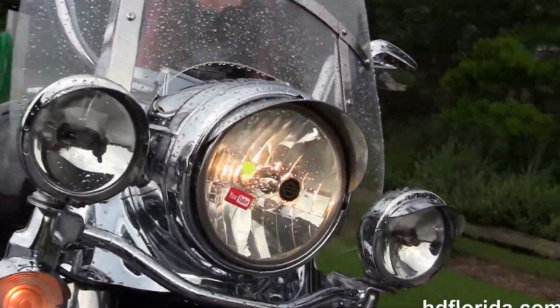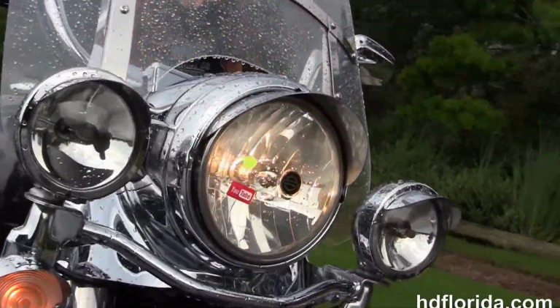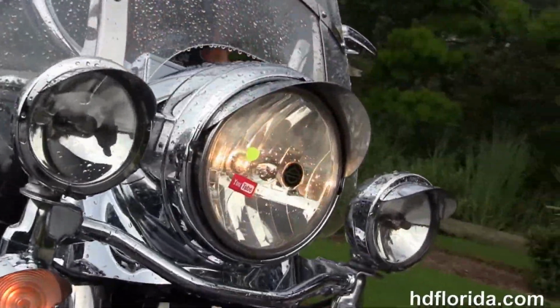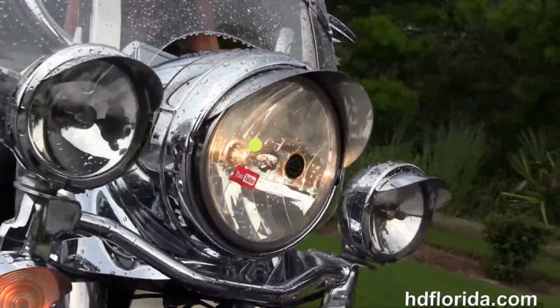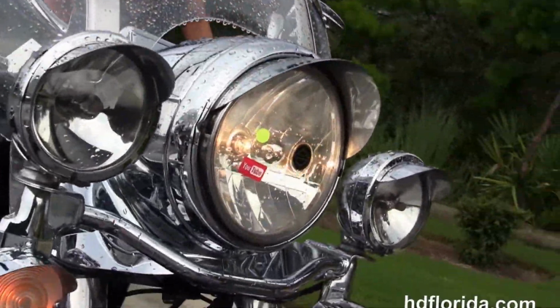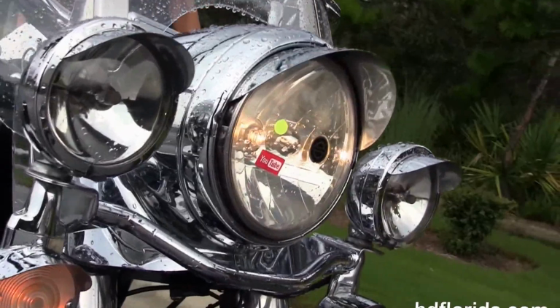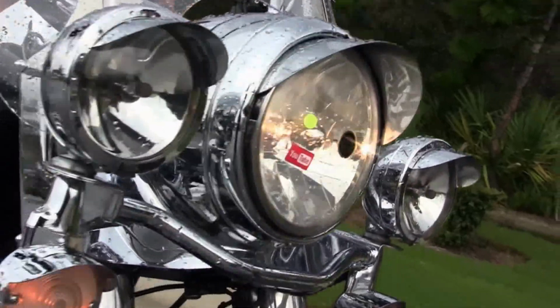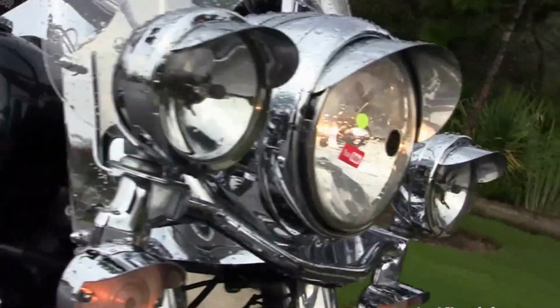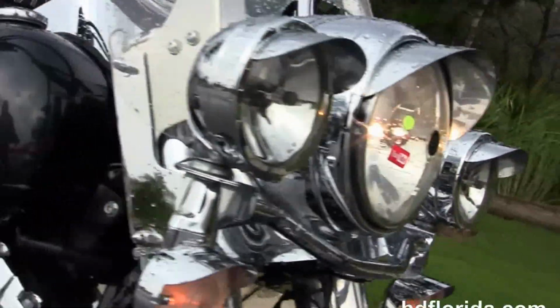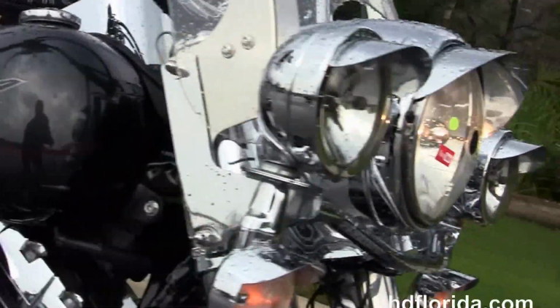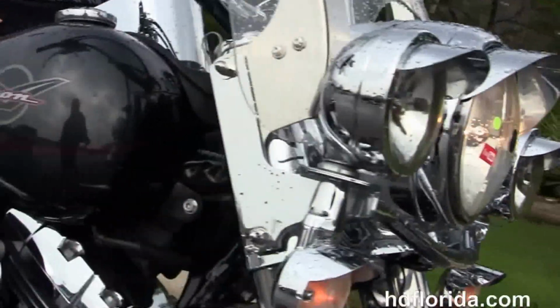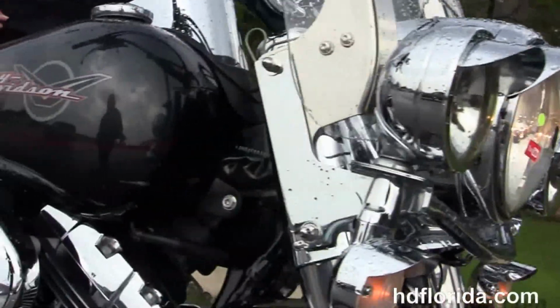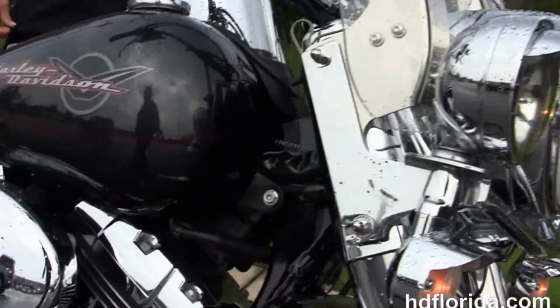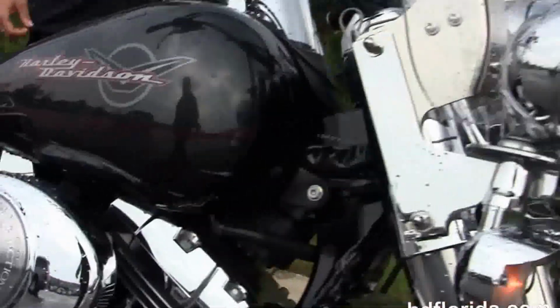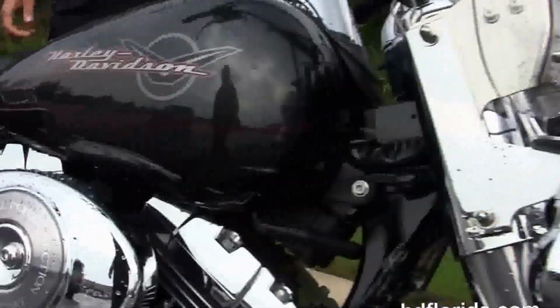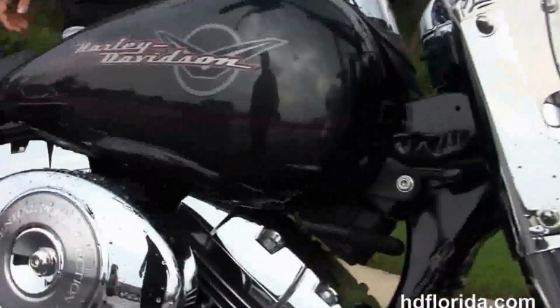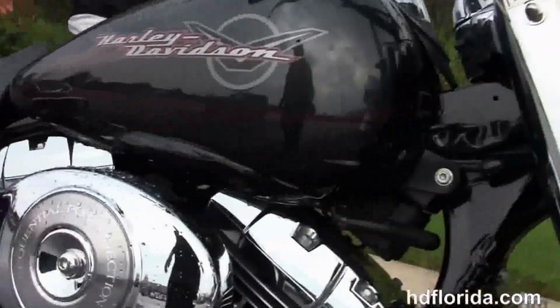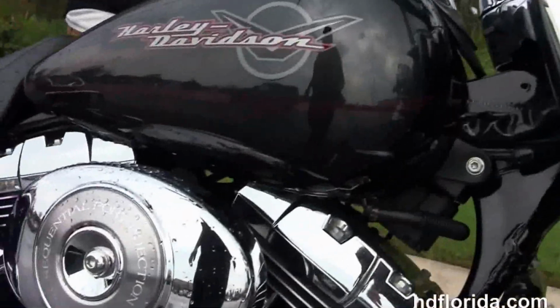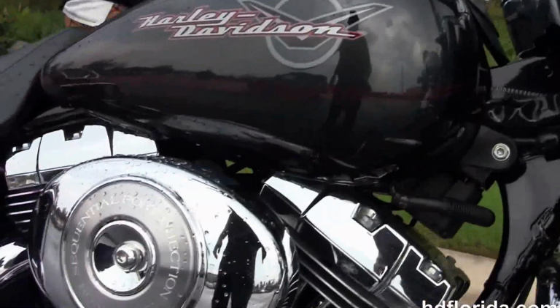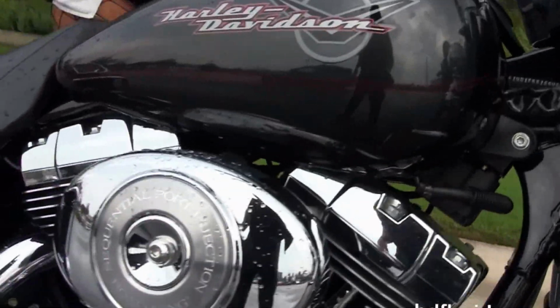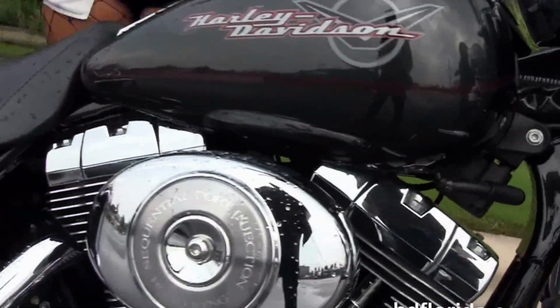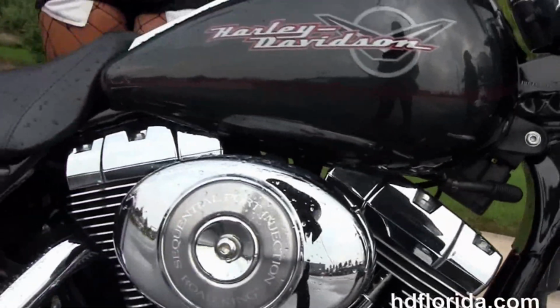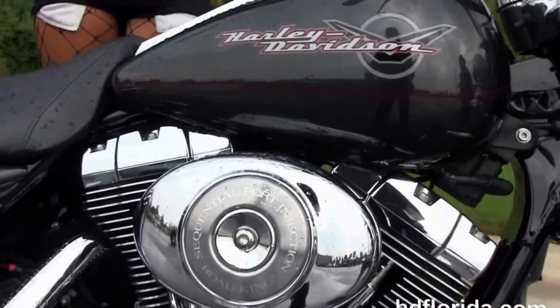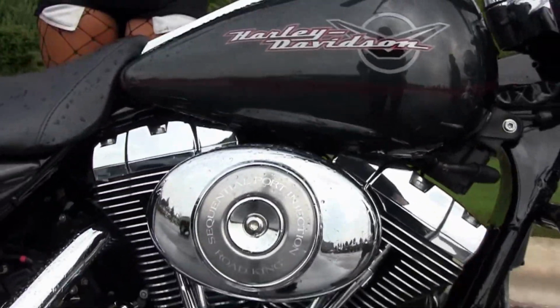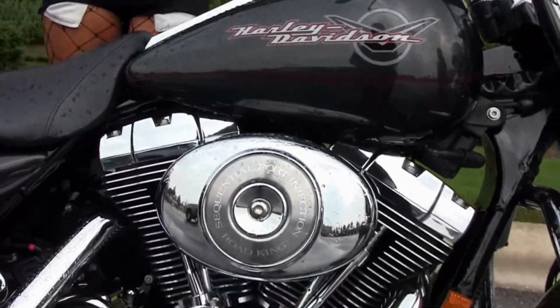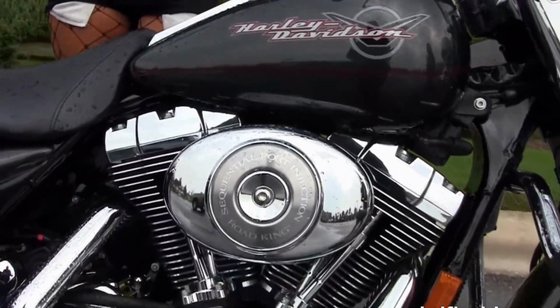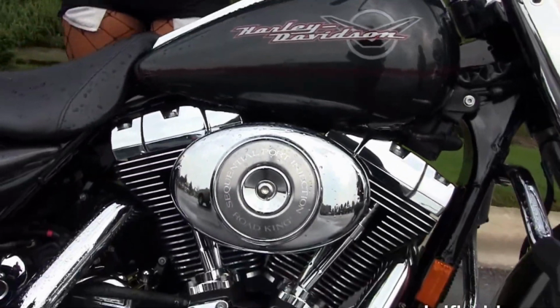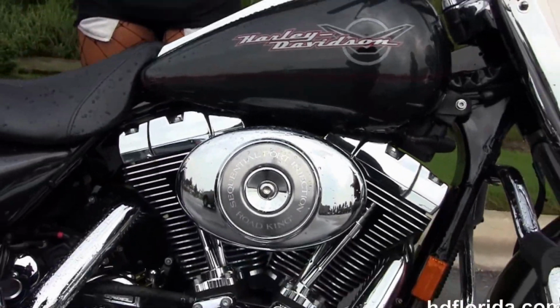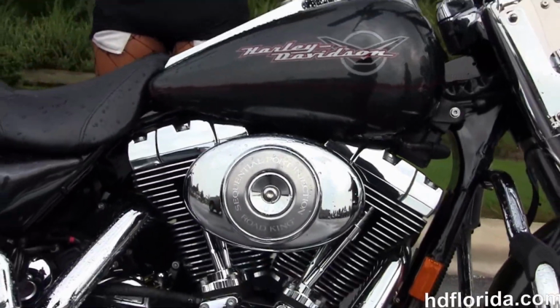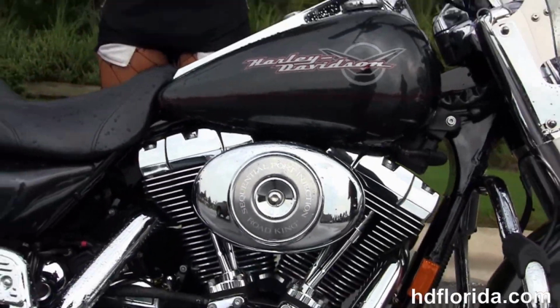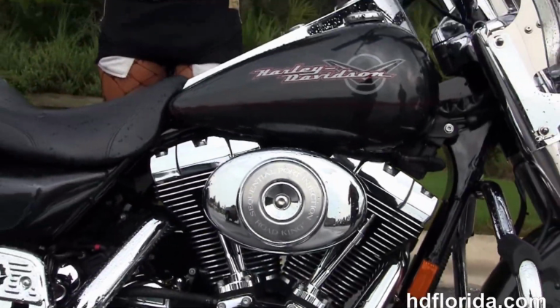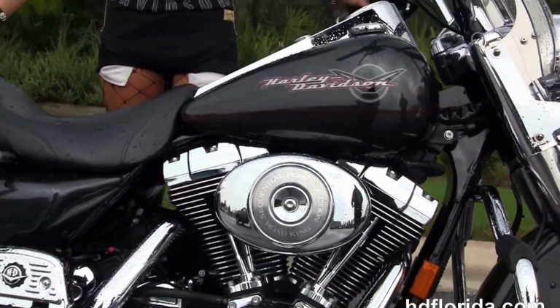We've got a full-size detachable windshield. Optional accessories on this bike retail over $3,000.